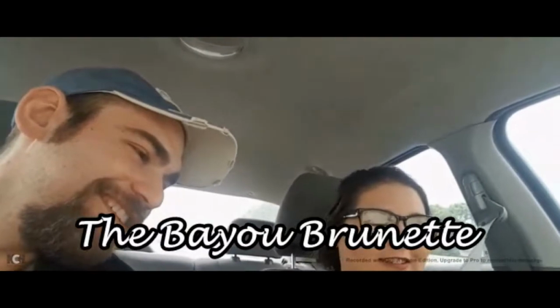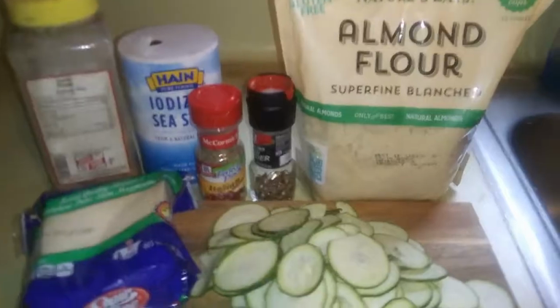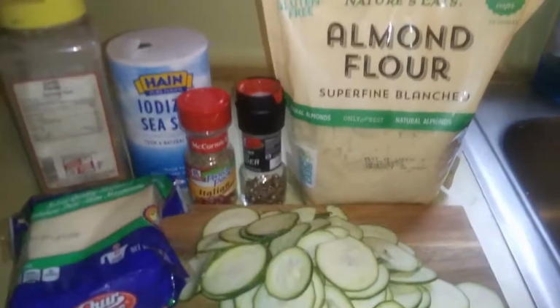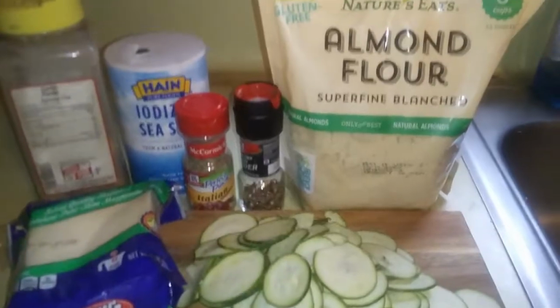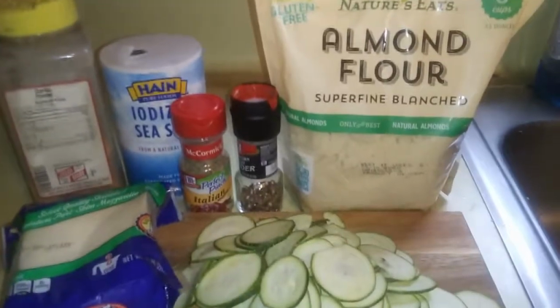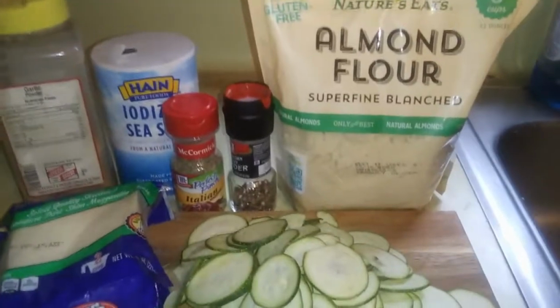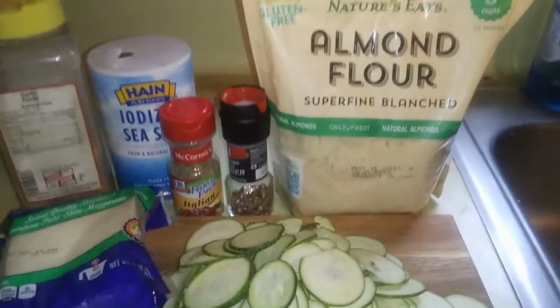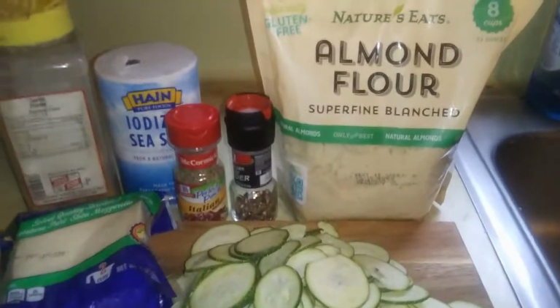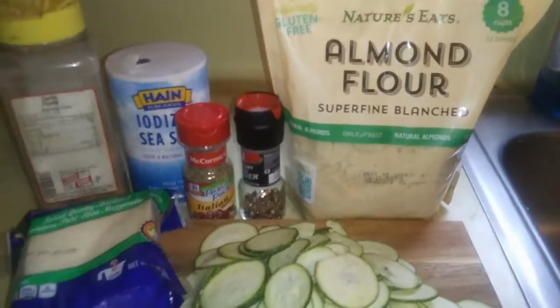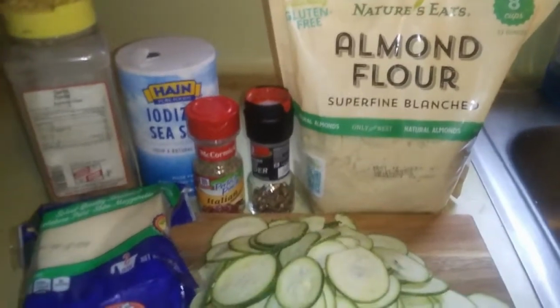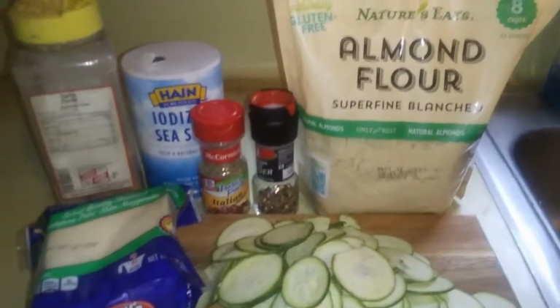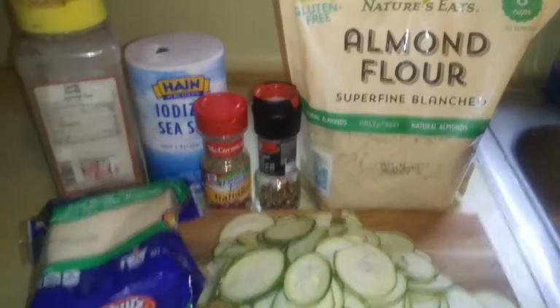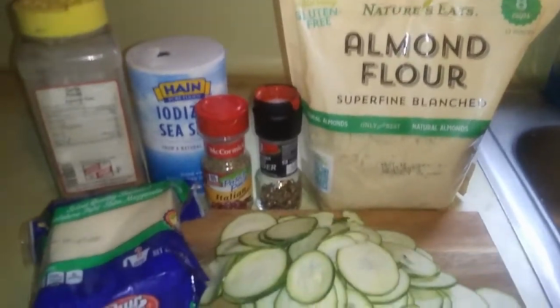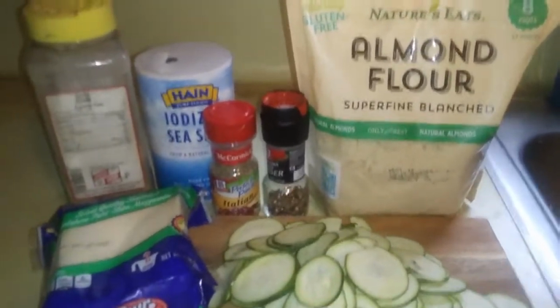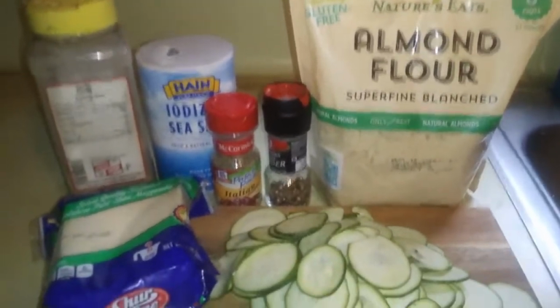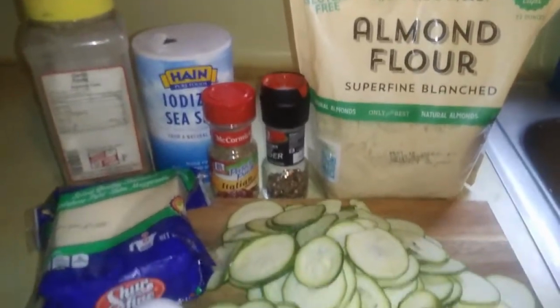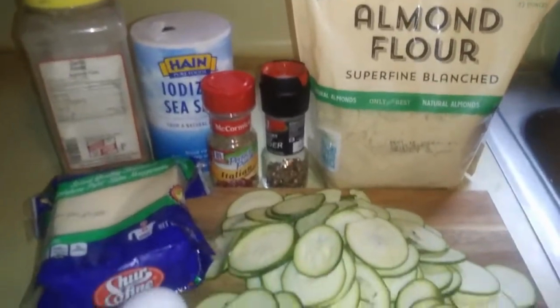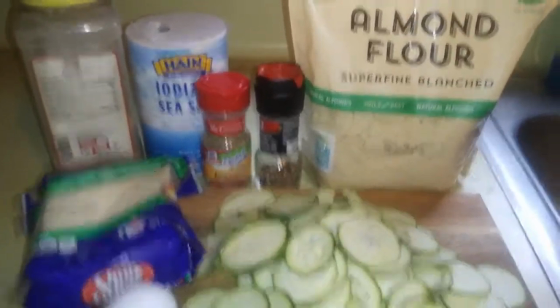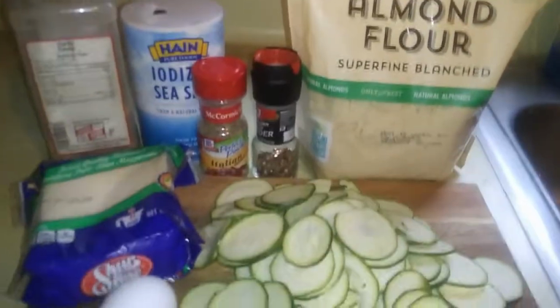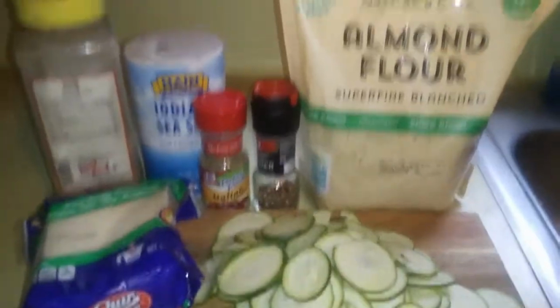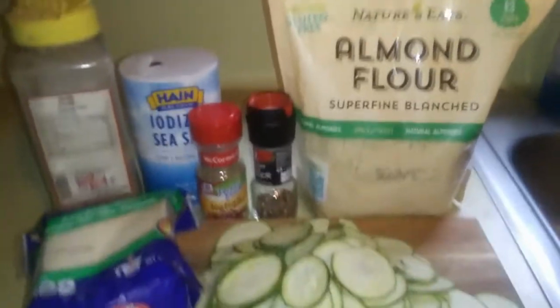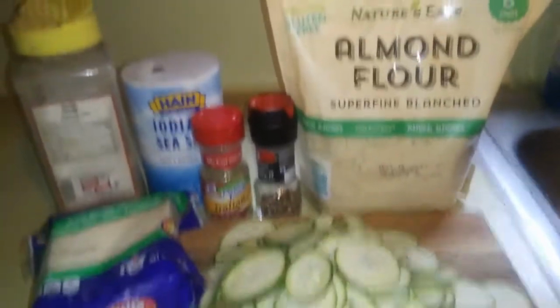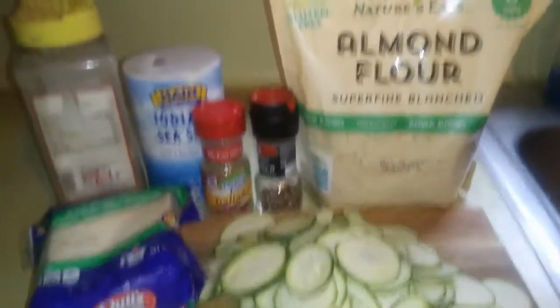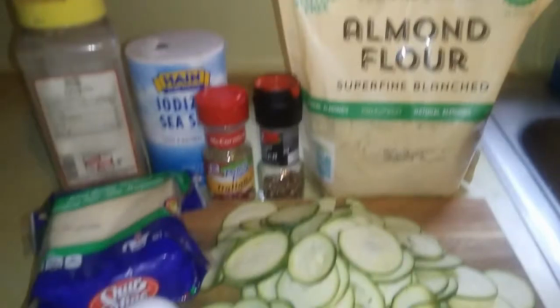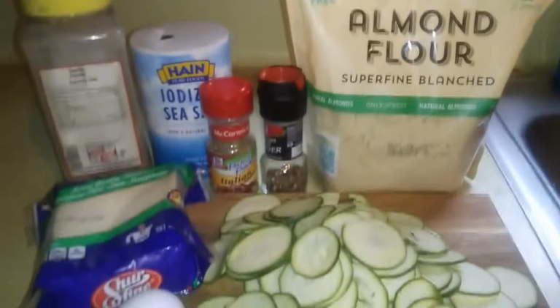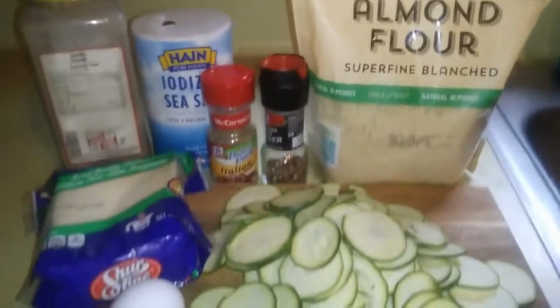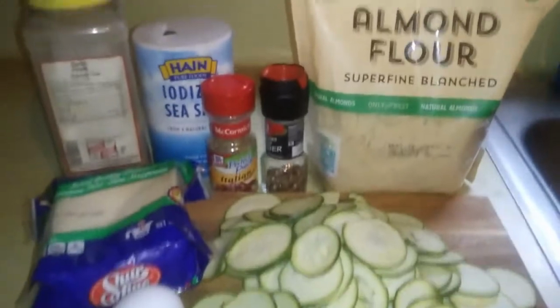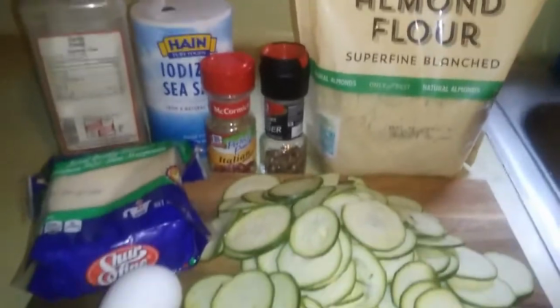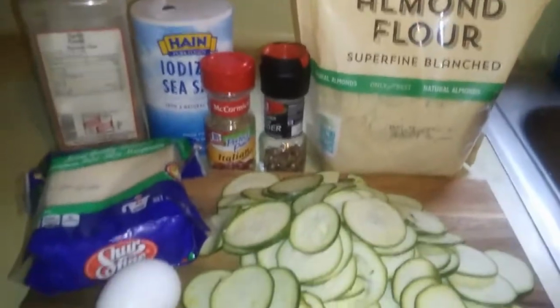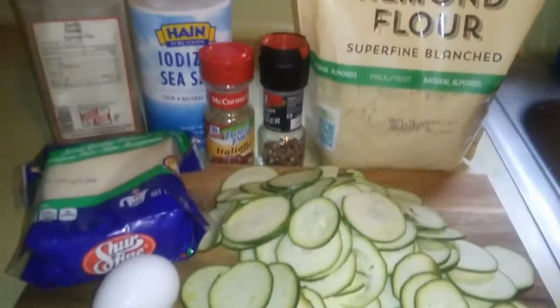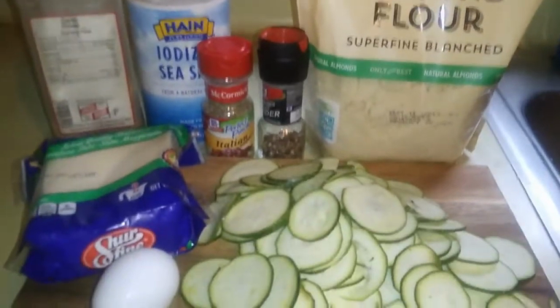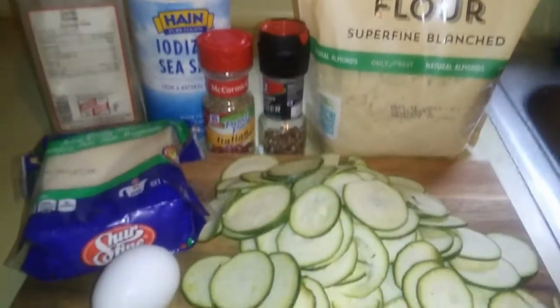Hey everyone, welcome back to my channel. For today's video, we're going to be making zucchini chips in the air fryer.